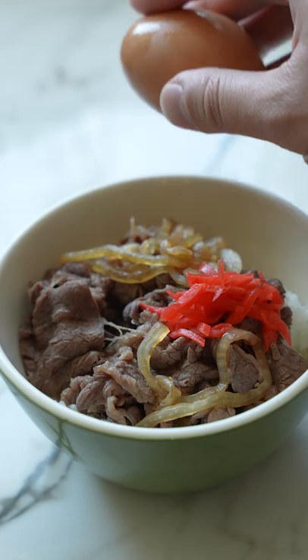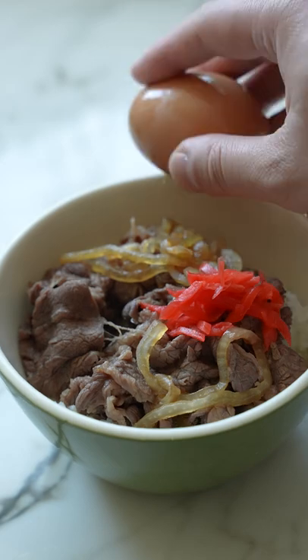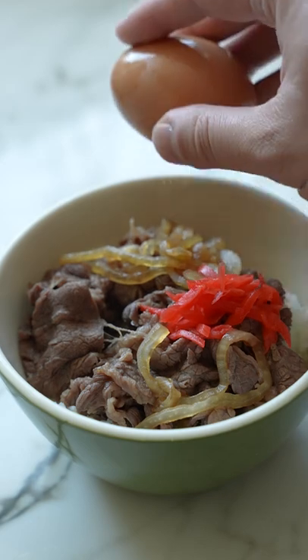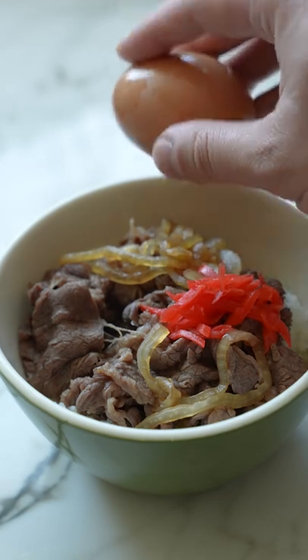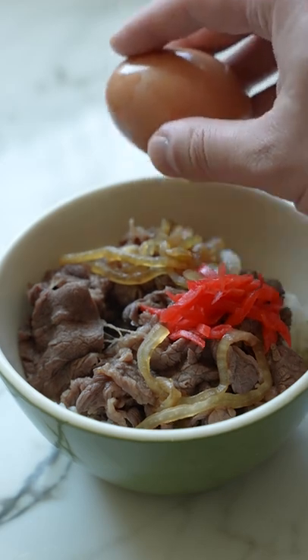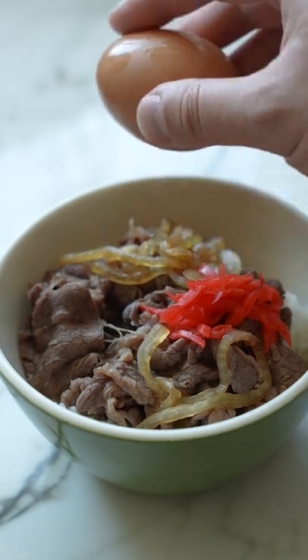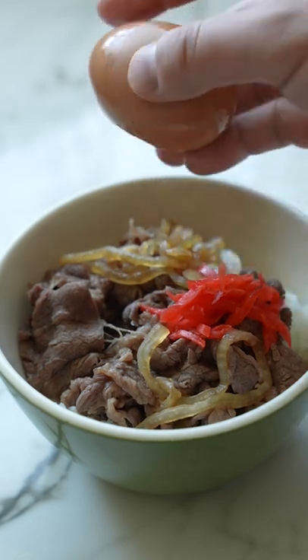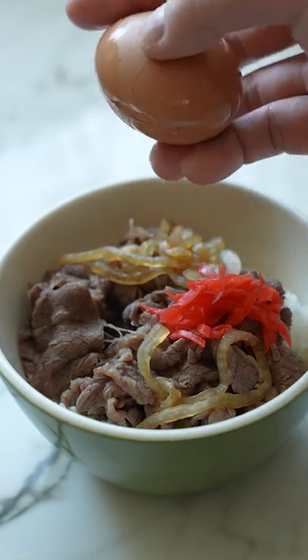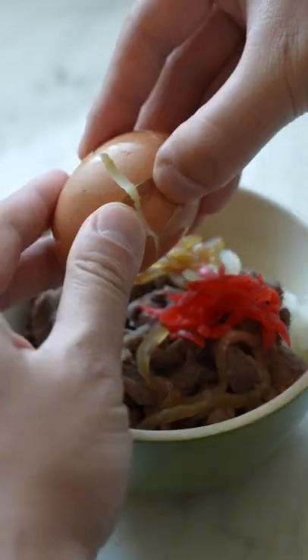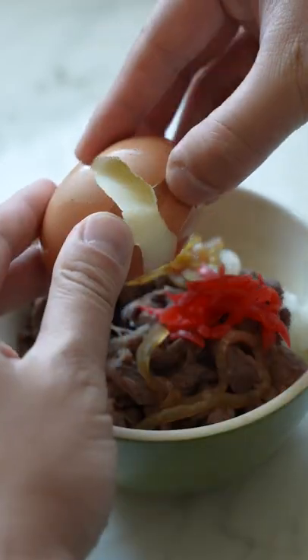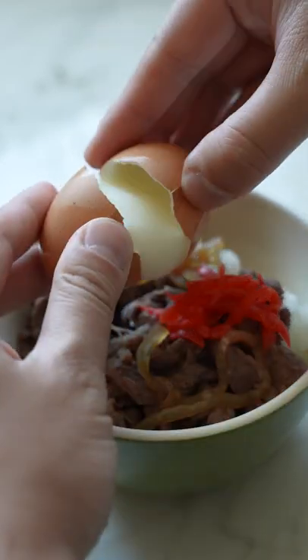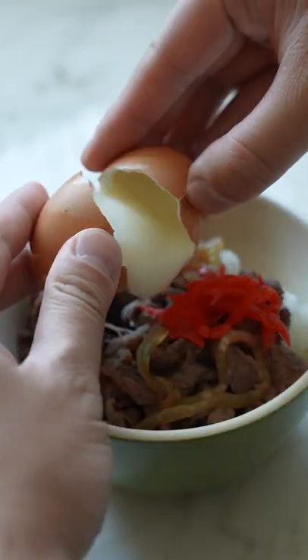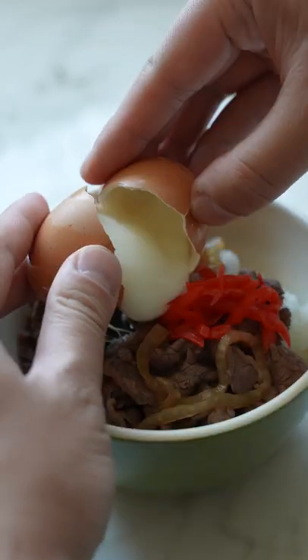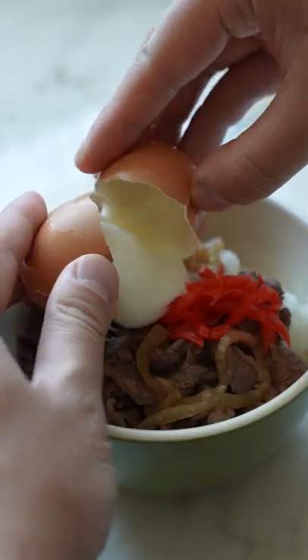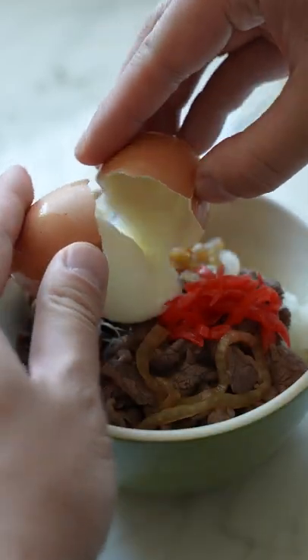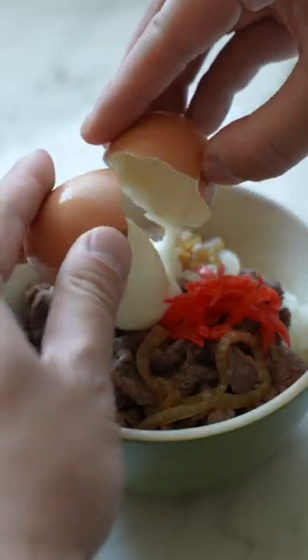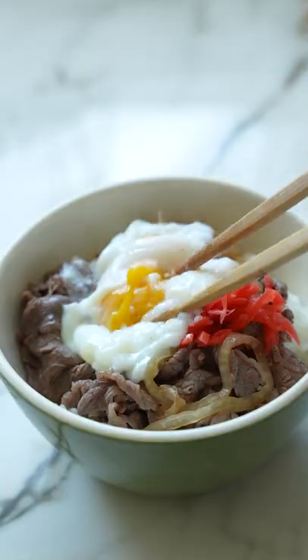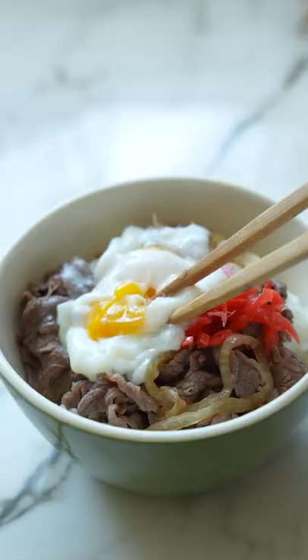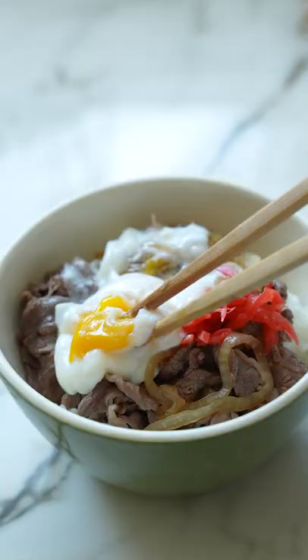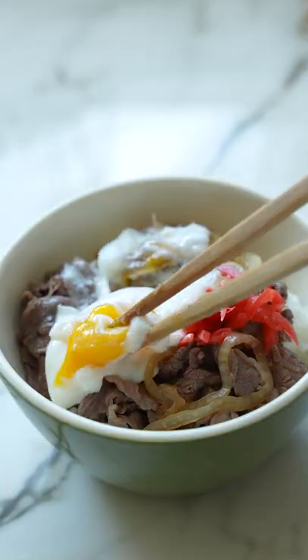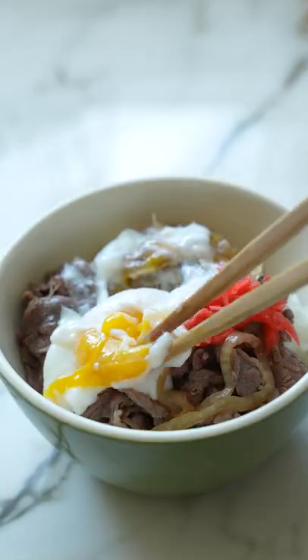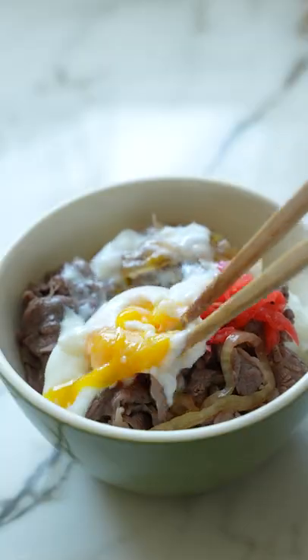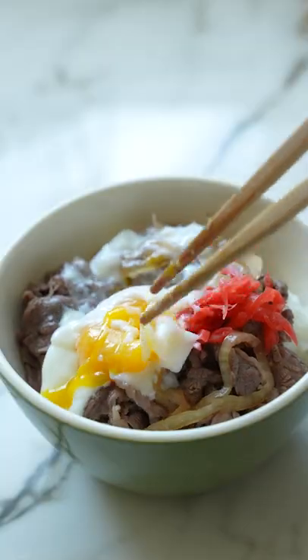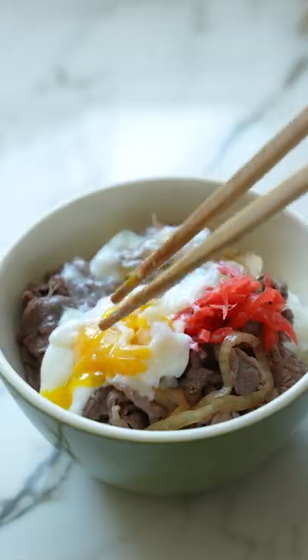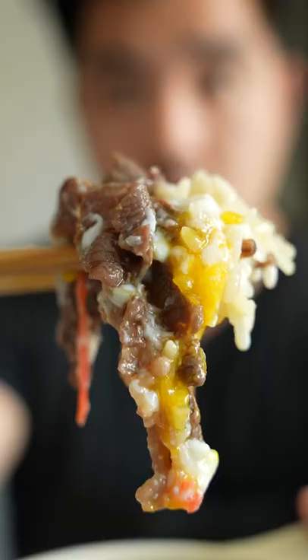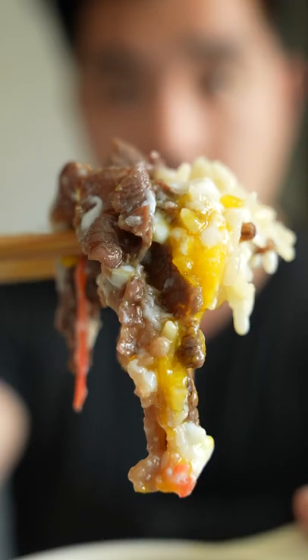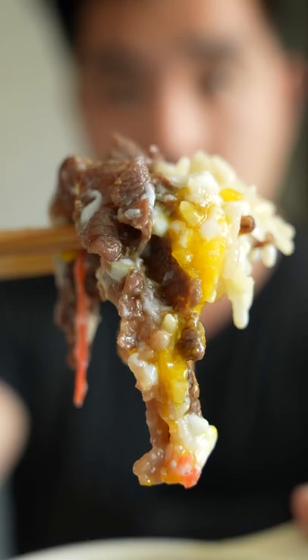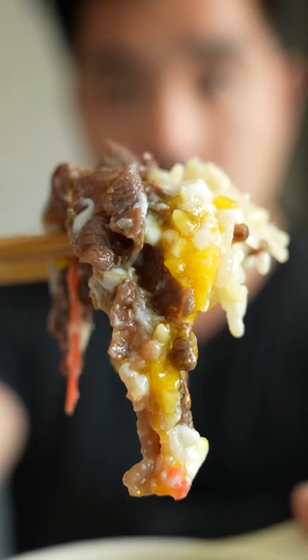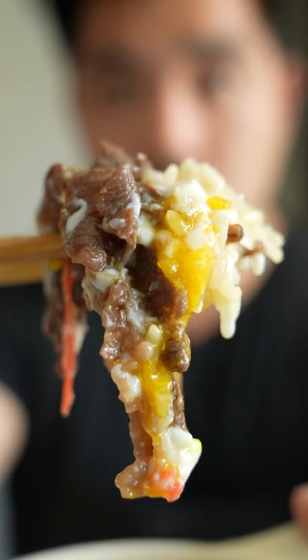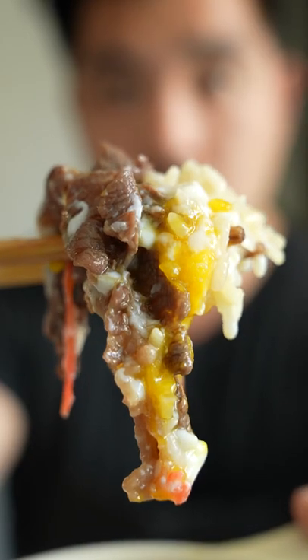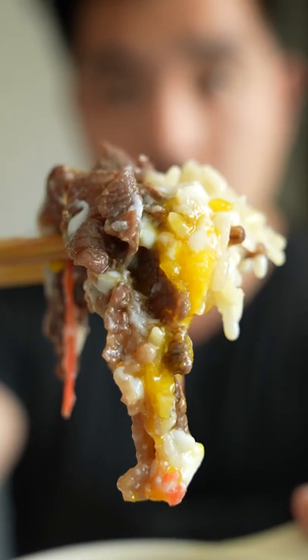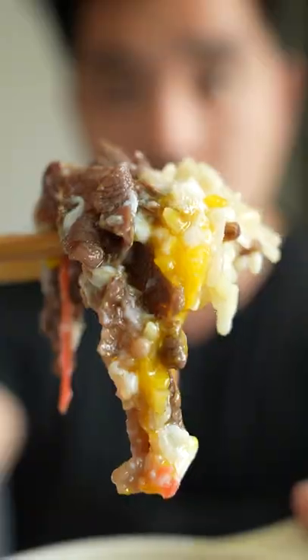The first time I made beef gyudon, I couldn't believe how a dish so simple and quick to make could be so delicious.